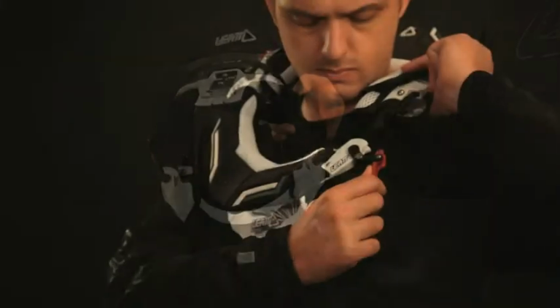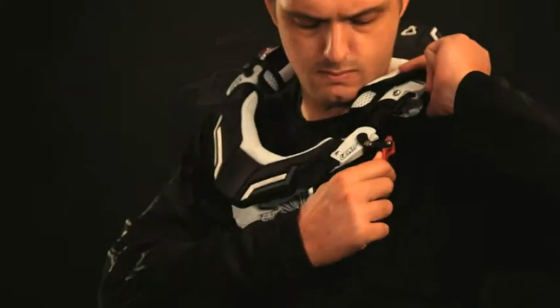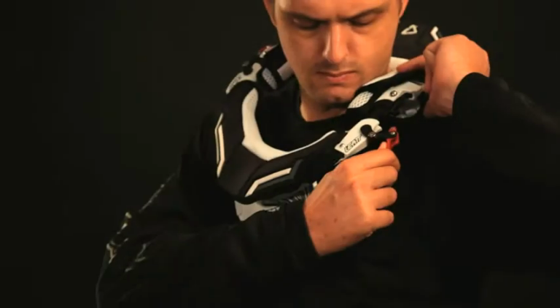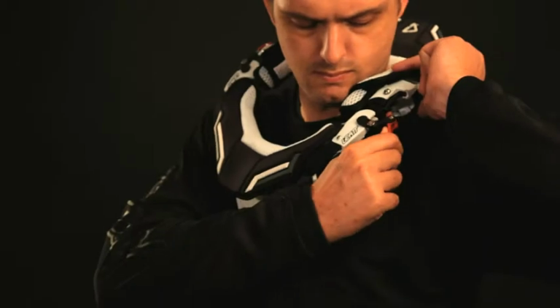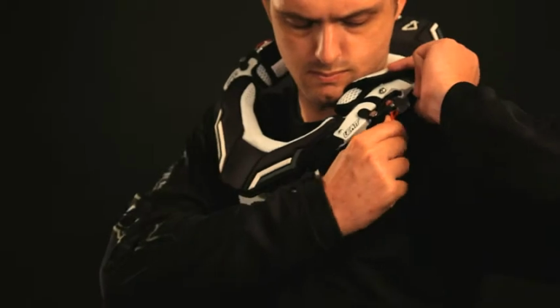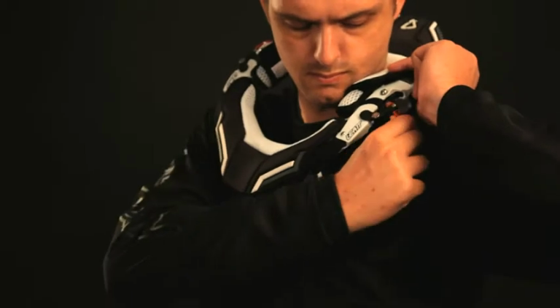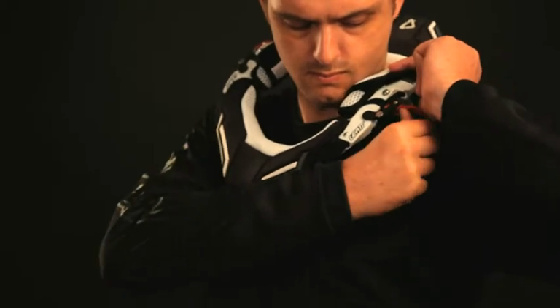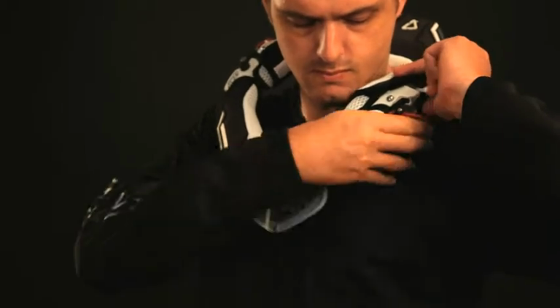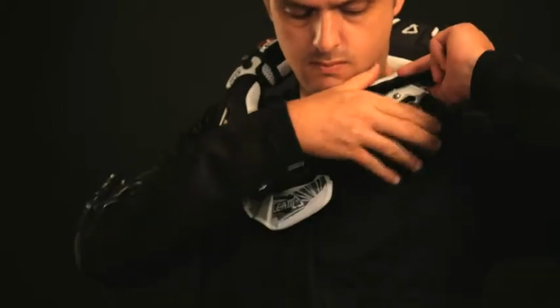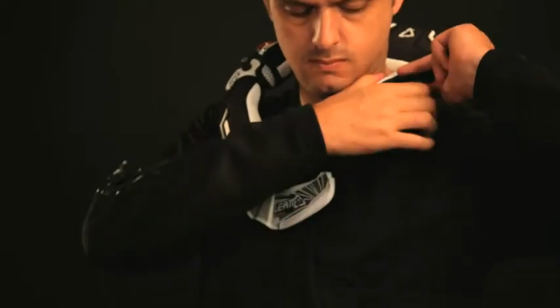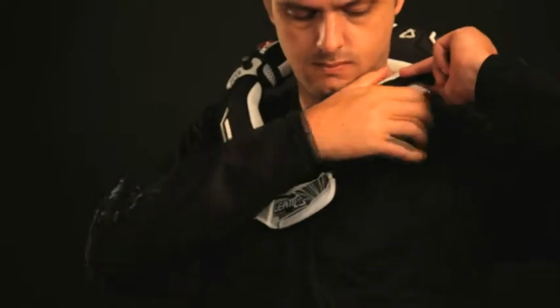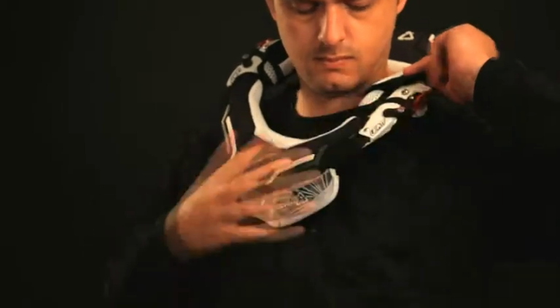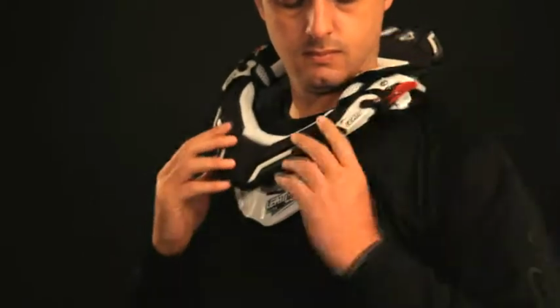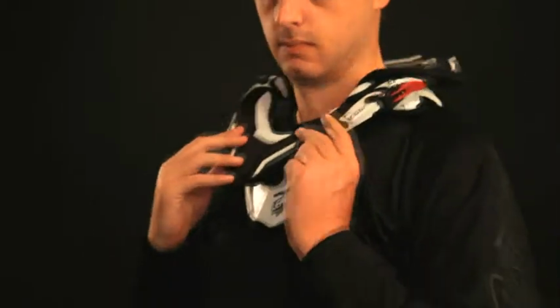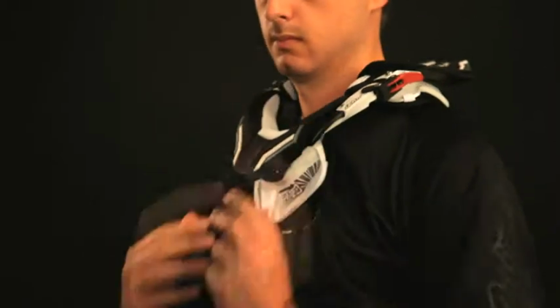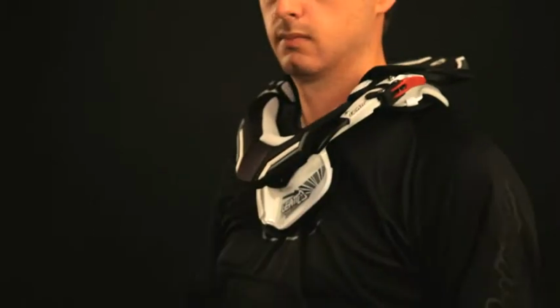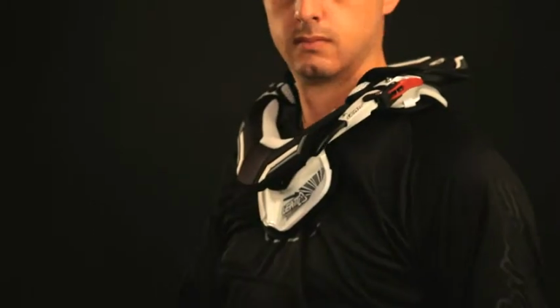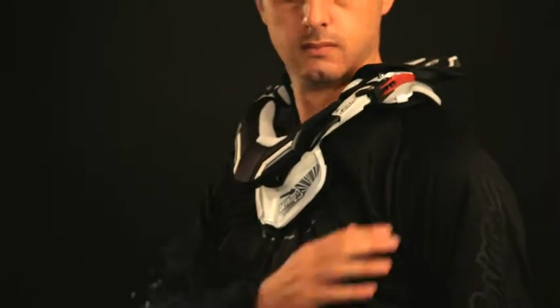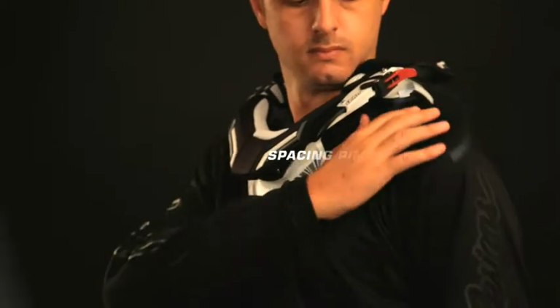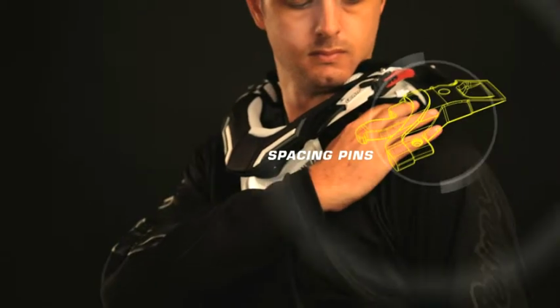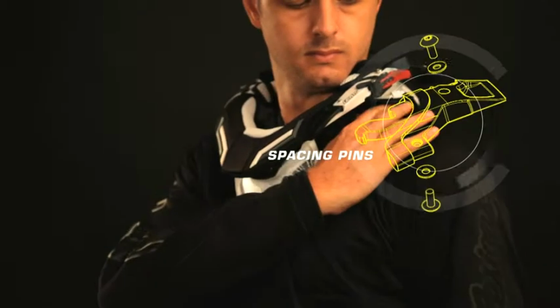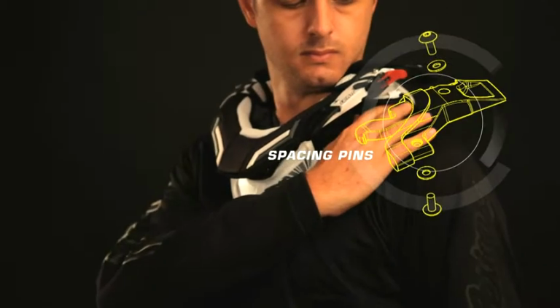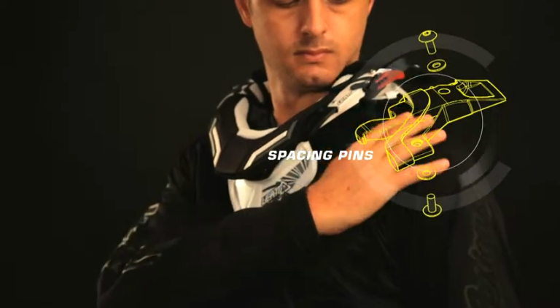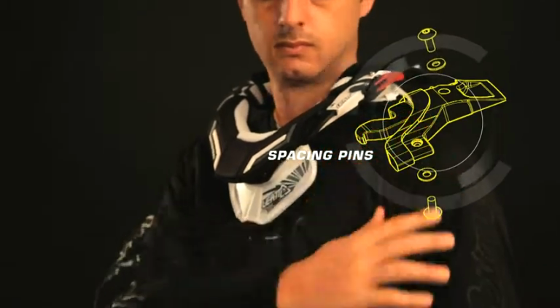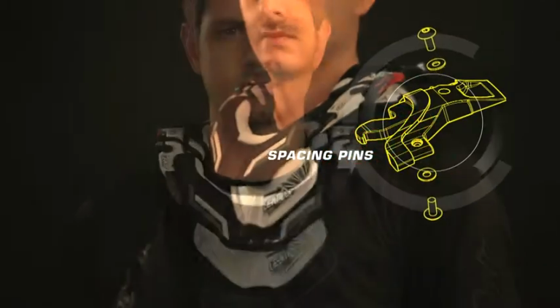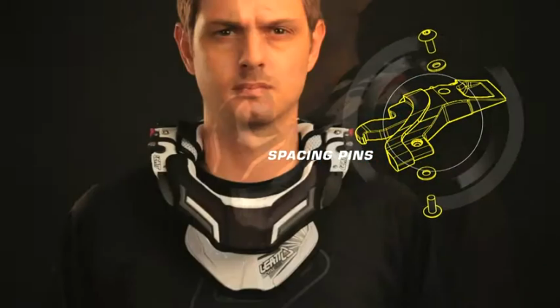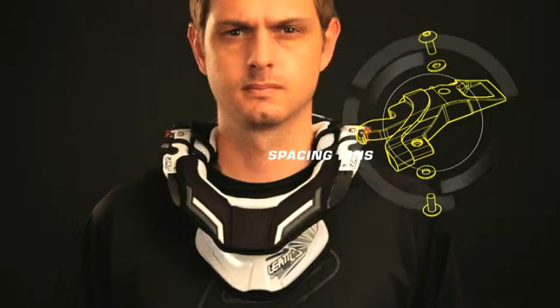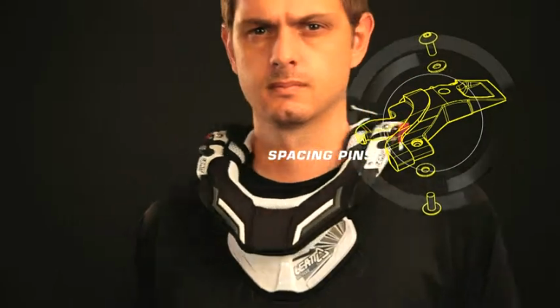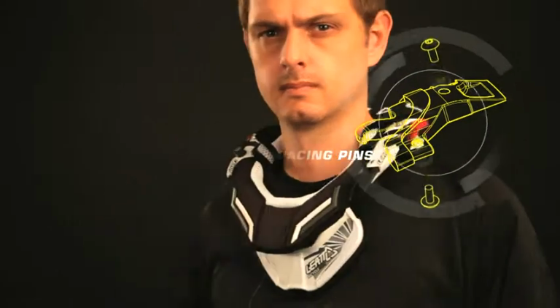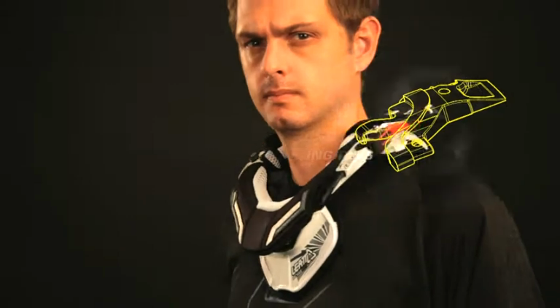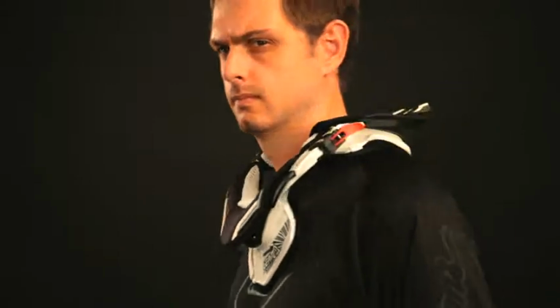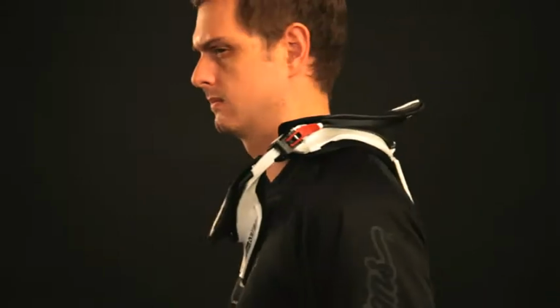Fit the brace over your shoulders. If there is a gap between the brace and the shoulder, adjust it using bigger spacing pins.